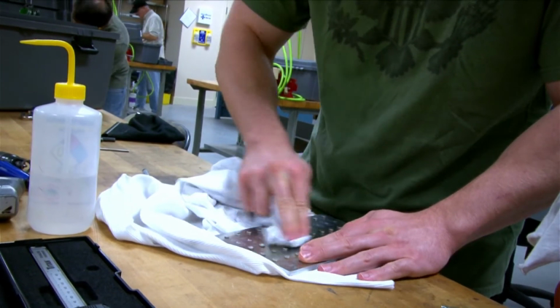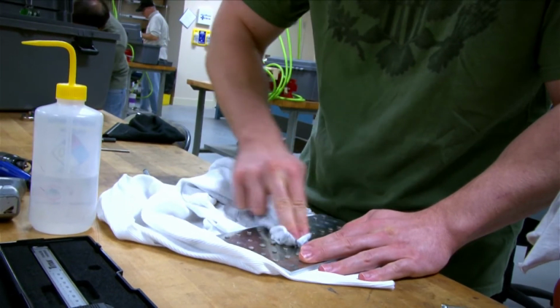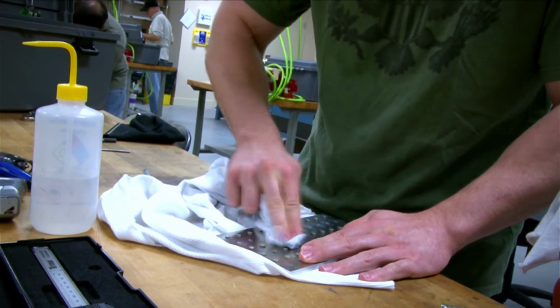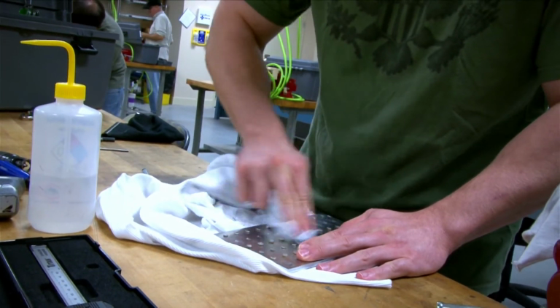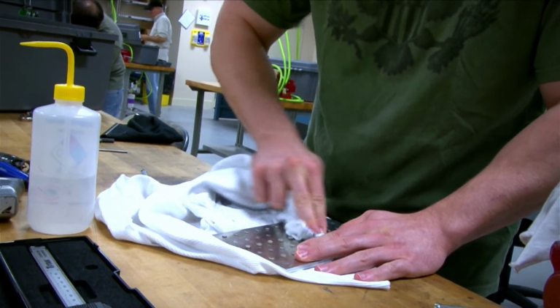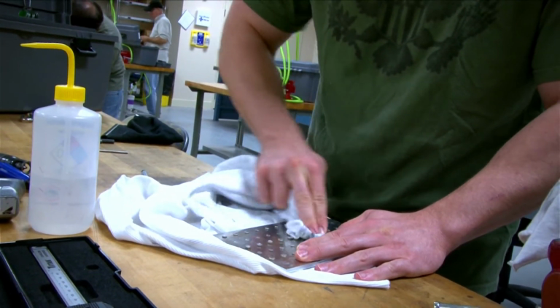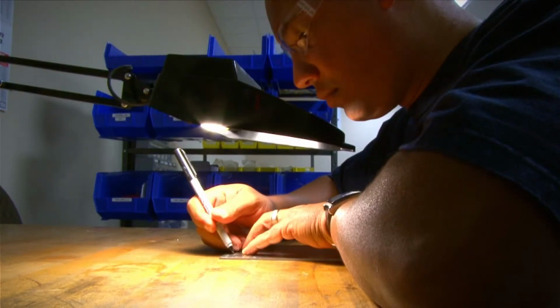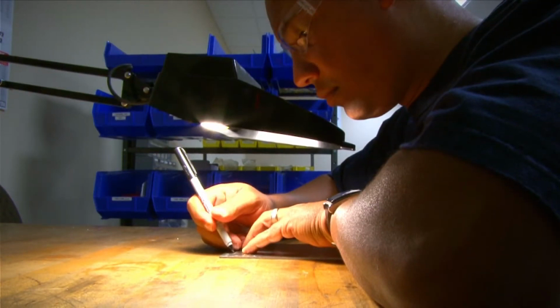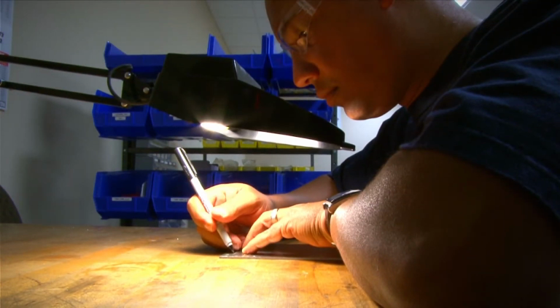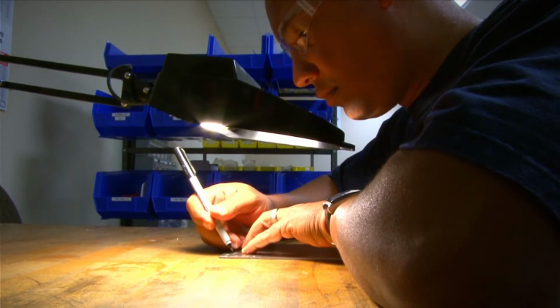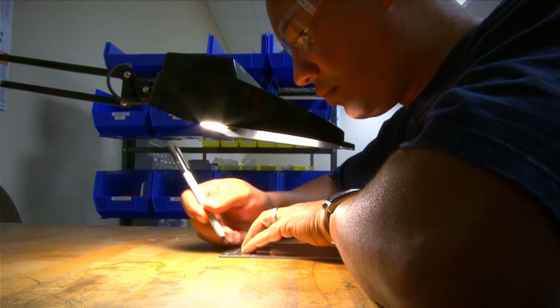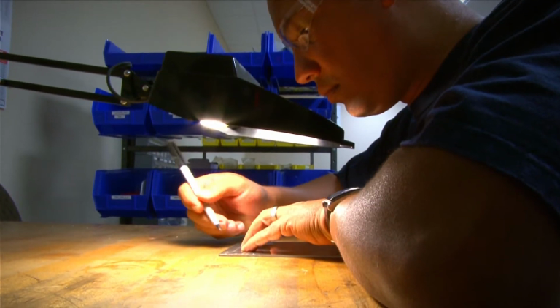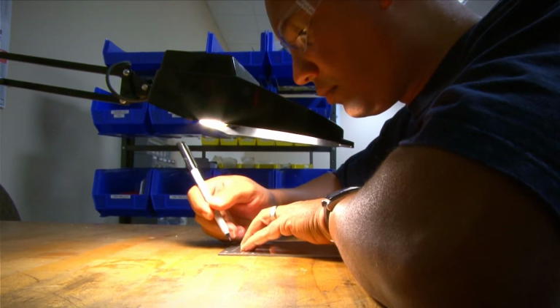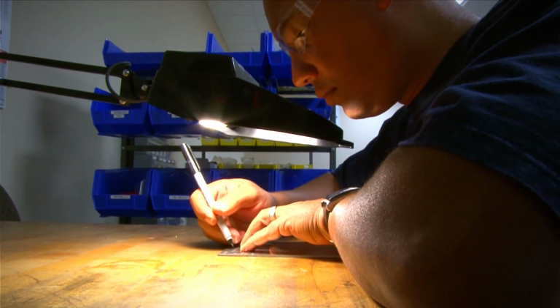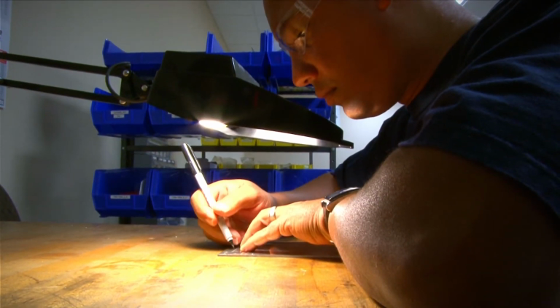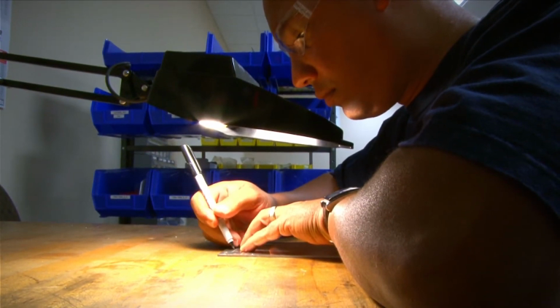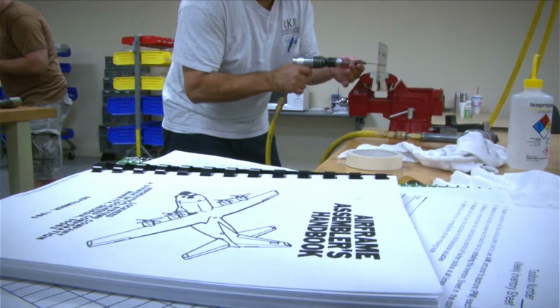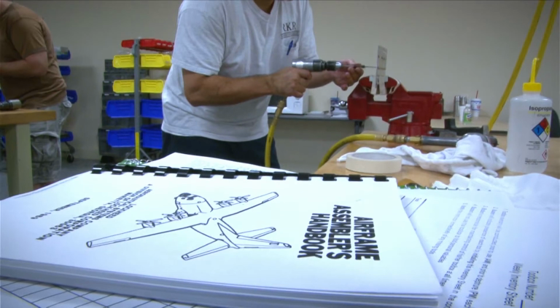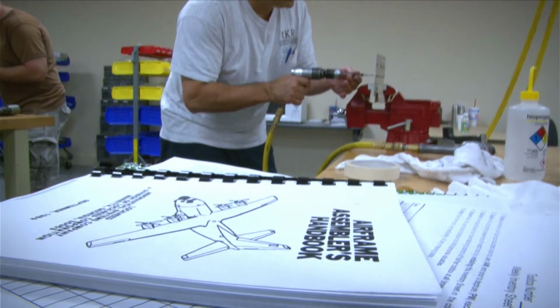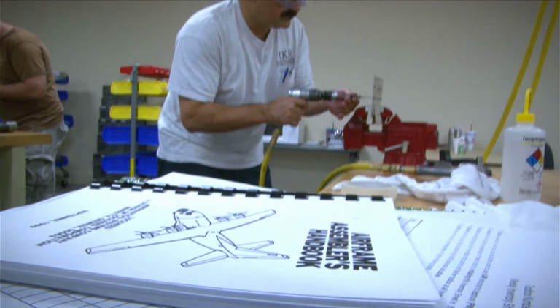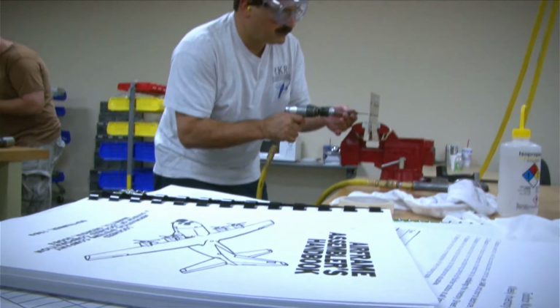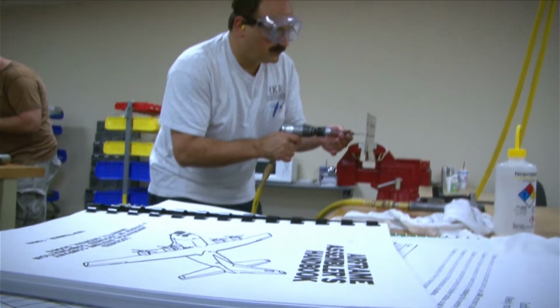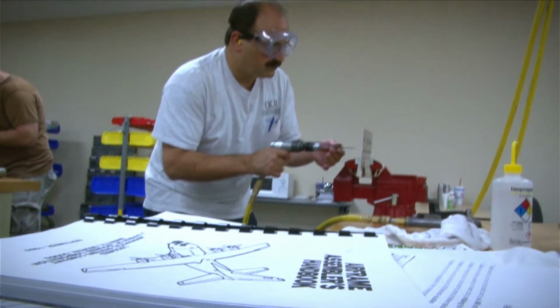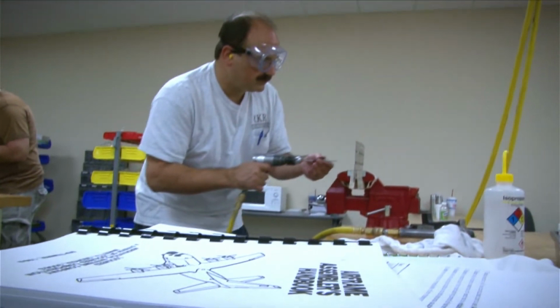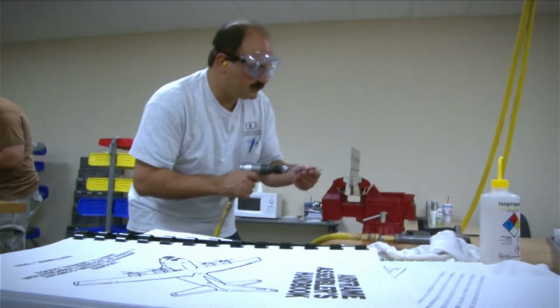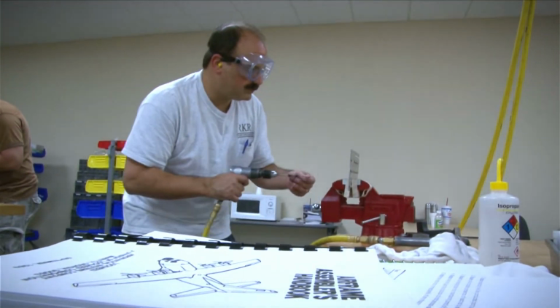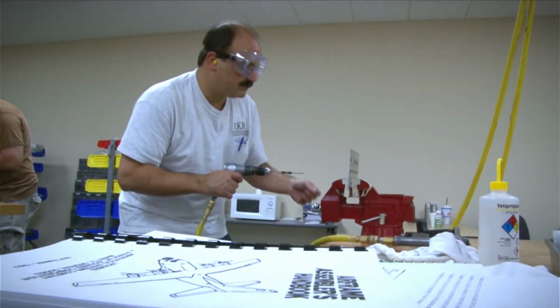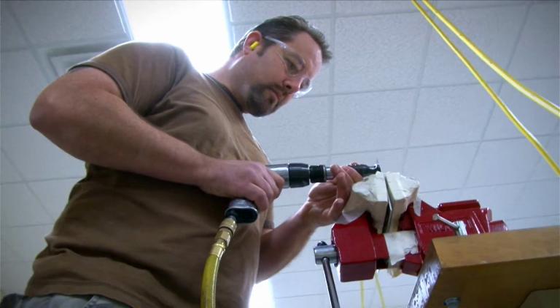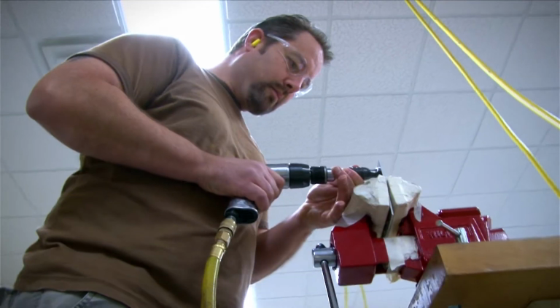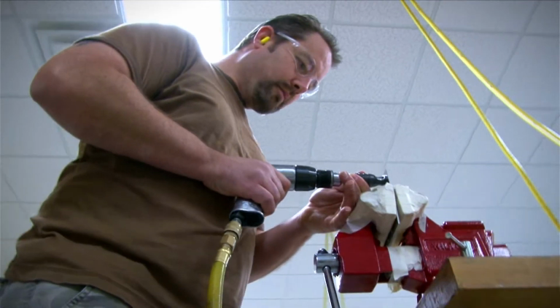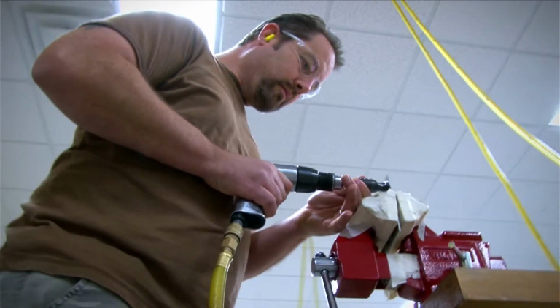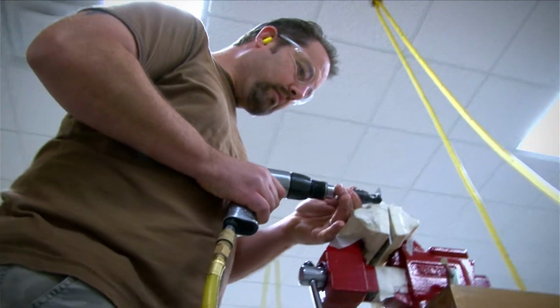Students gain a wealth of knowledge through many topics that include blueprint reading, assembly tools, and solid rivet installations.